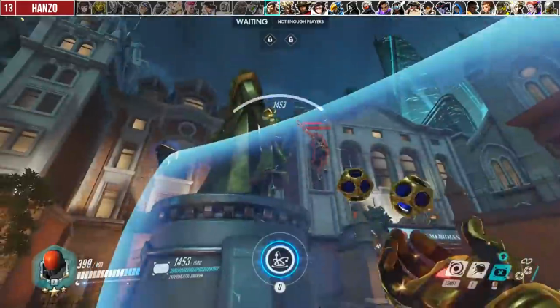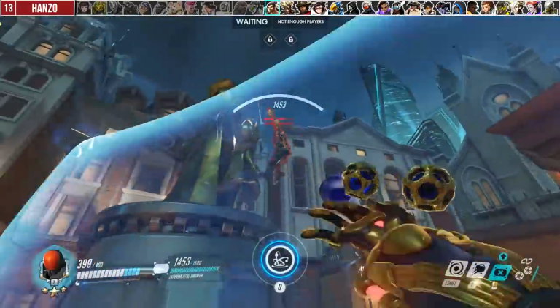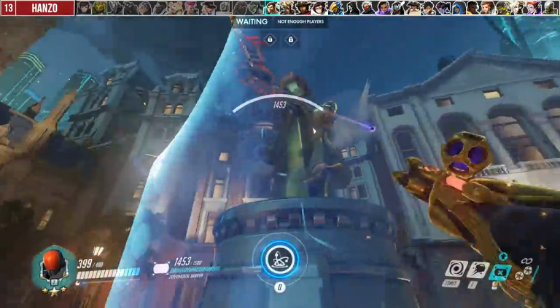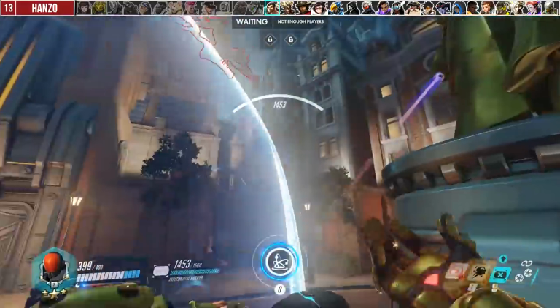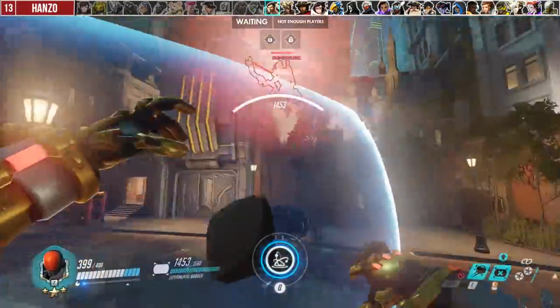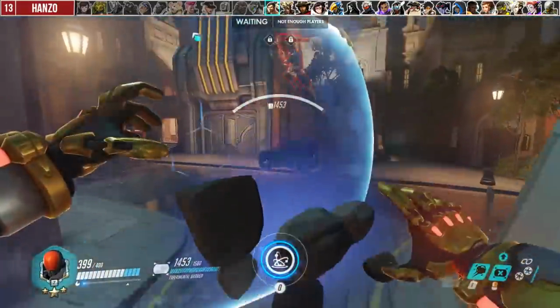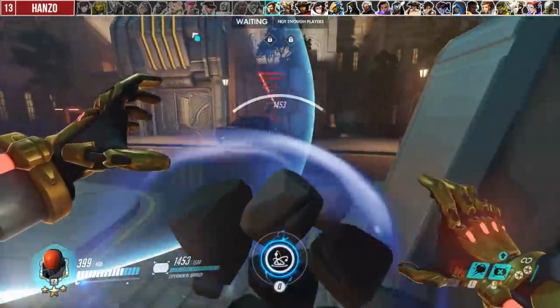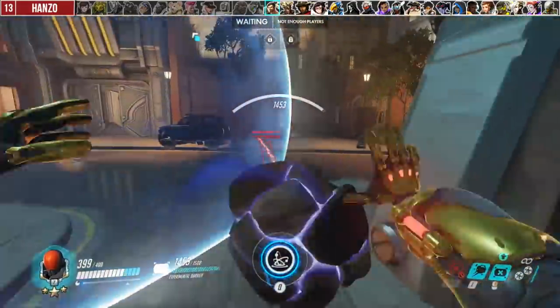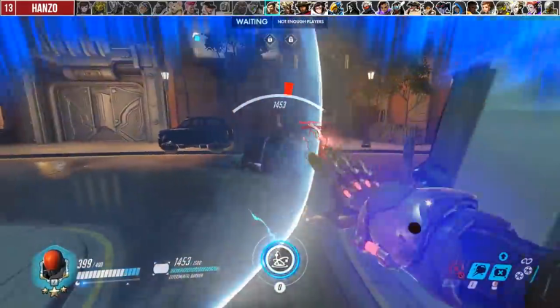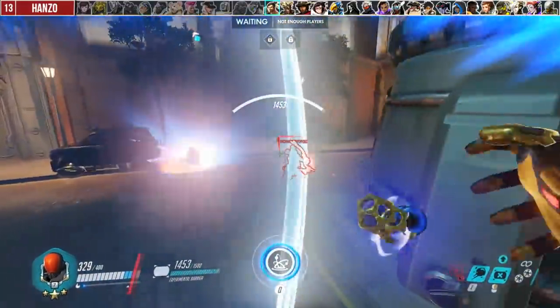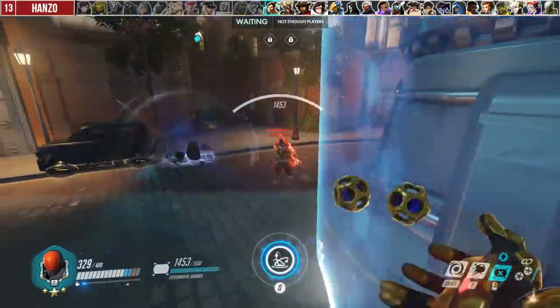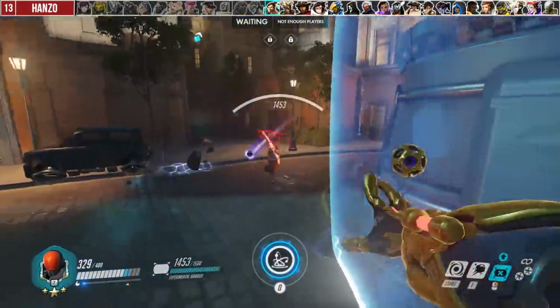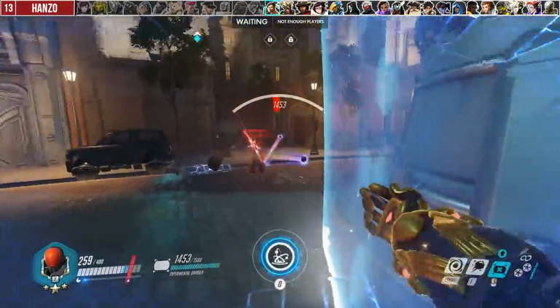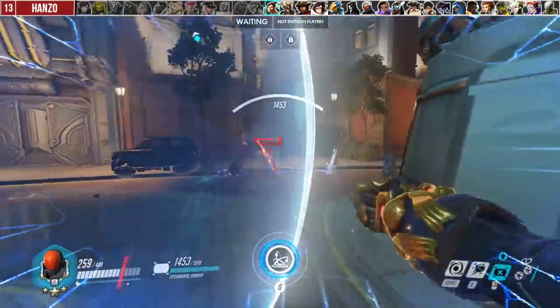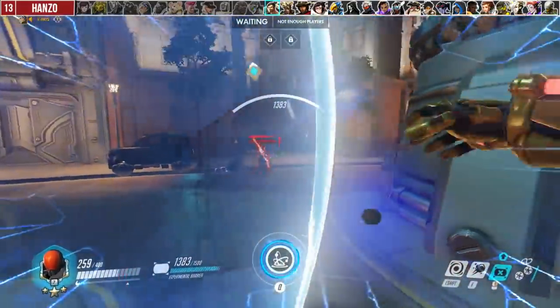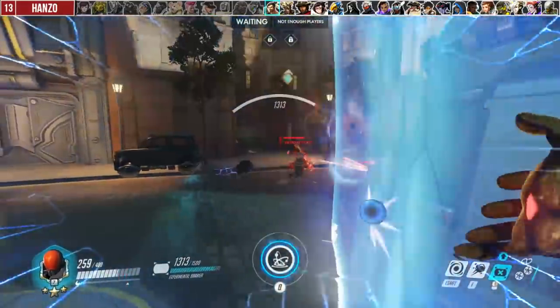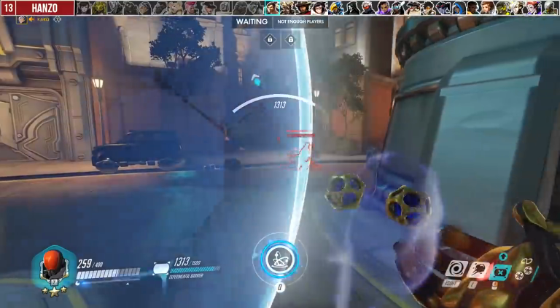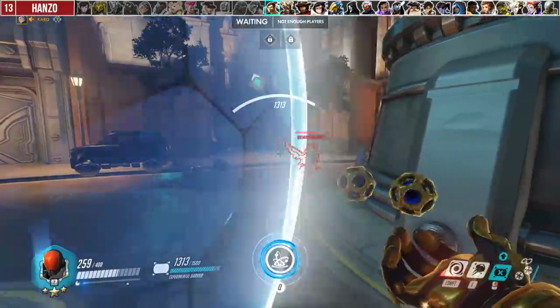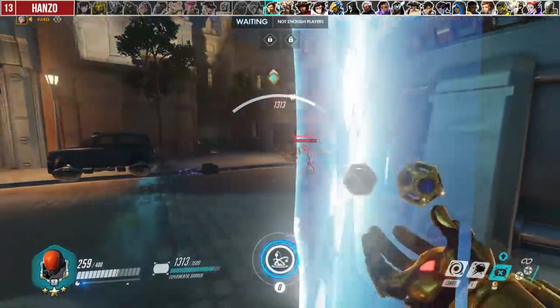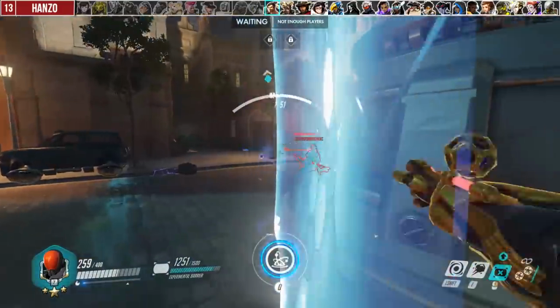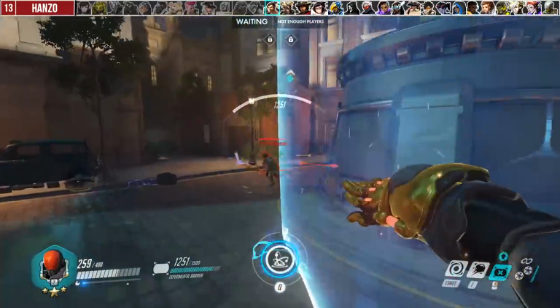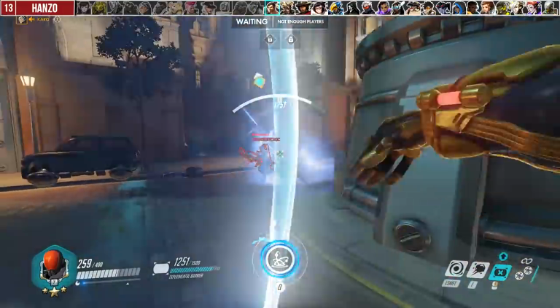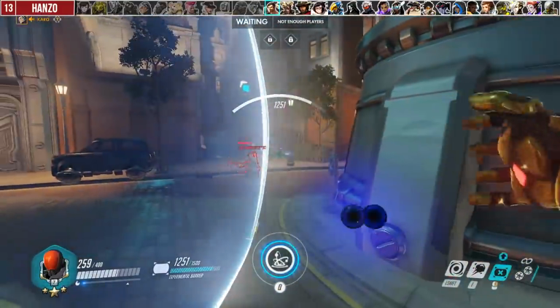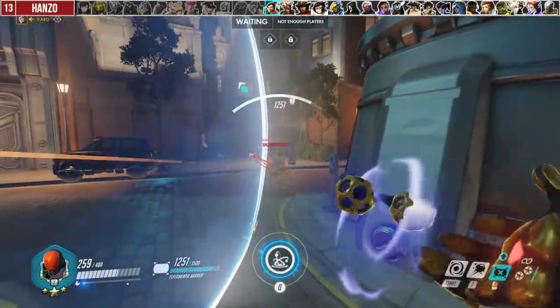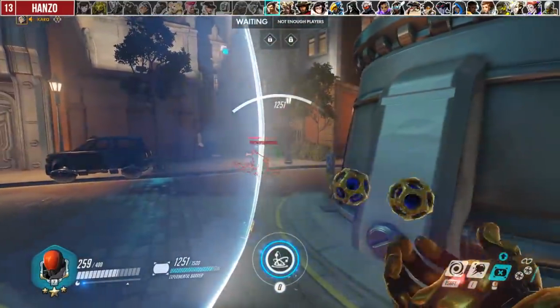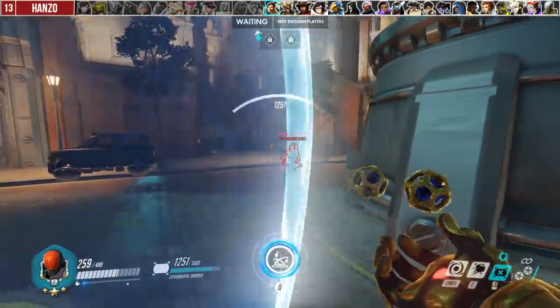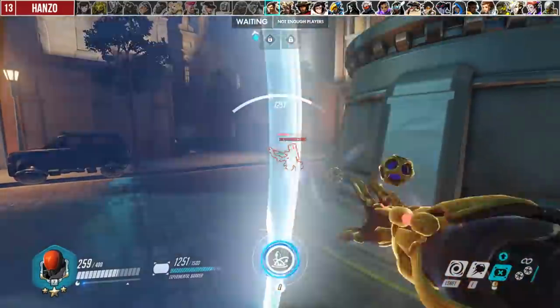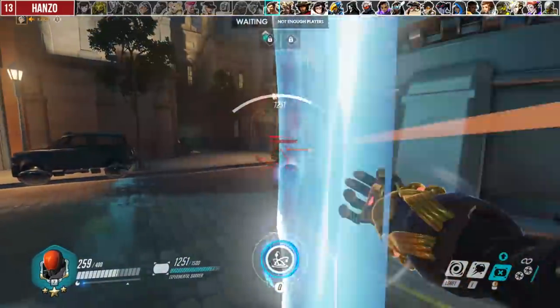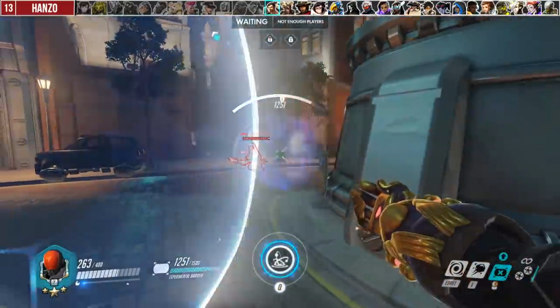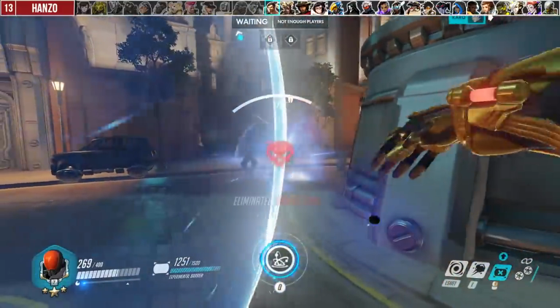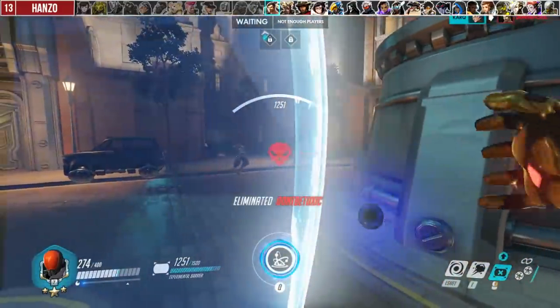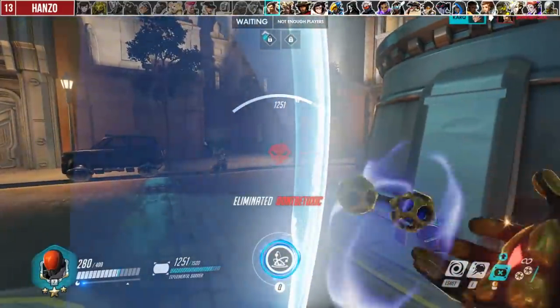Against Hanzo, you should be ready to shield dance if he decides to jump aggressively into you. Doing so will ensure that you're favored in the 1v1.